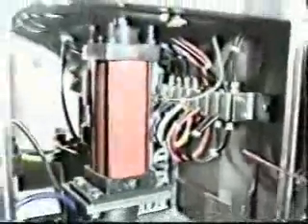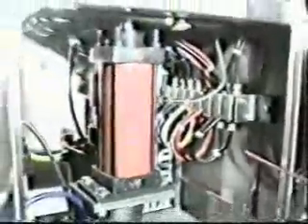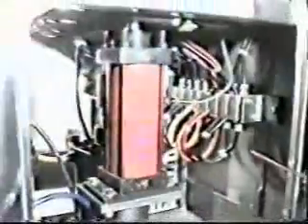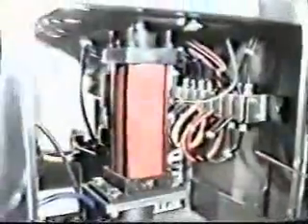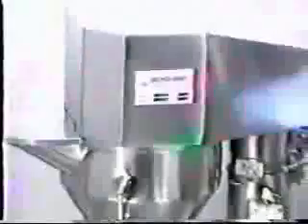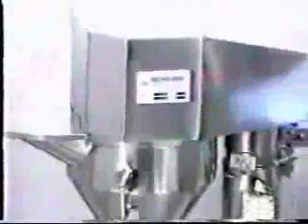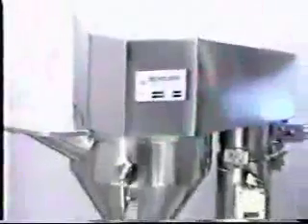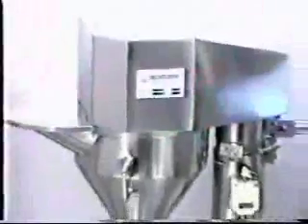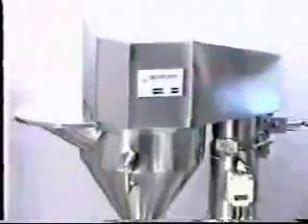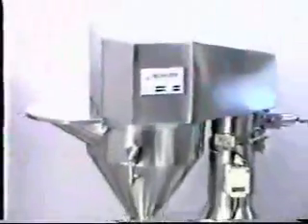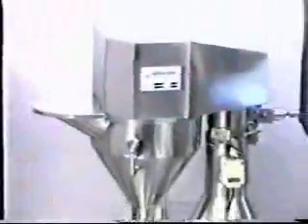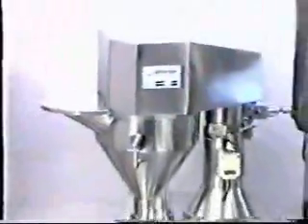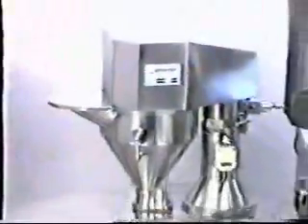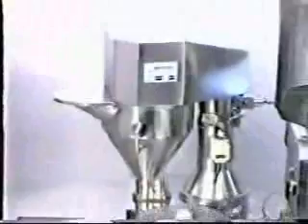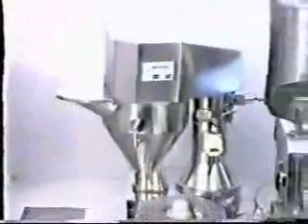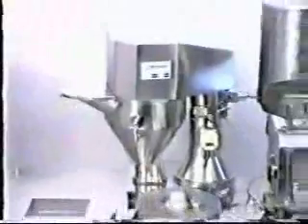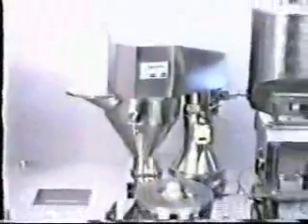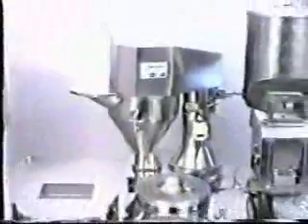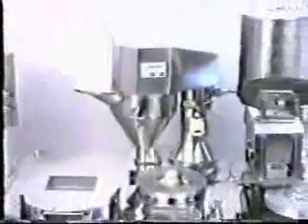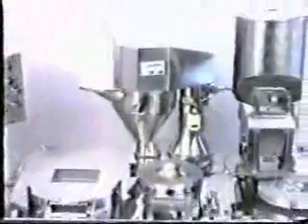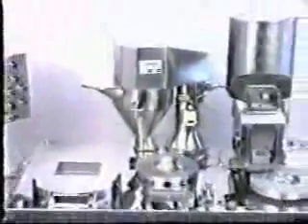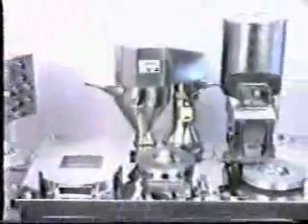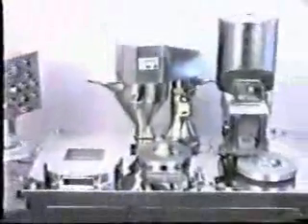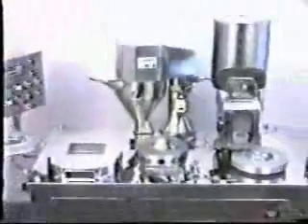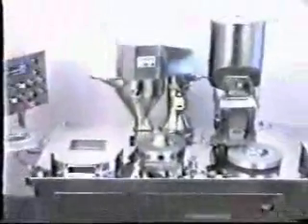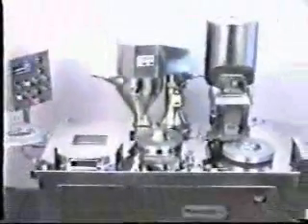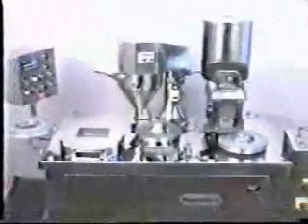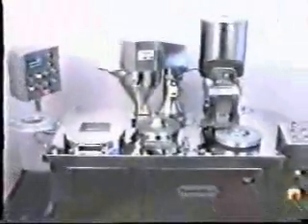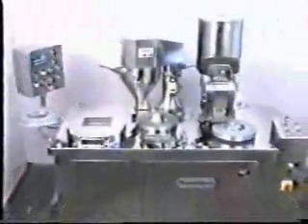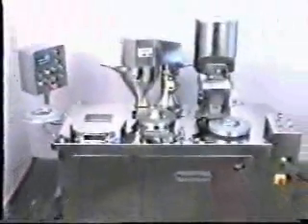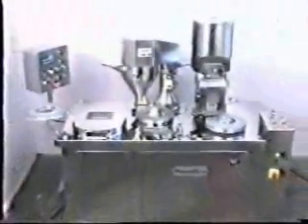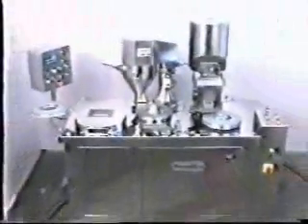We are sure that this video will help you to understand your capsule filling machine.